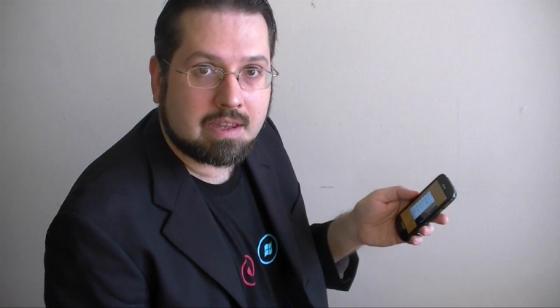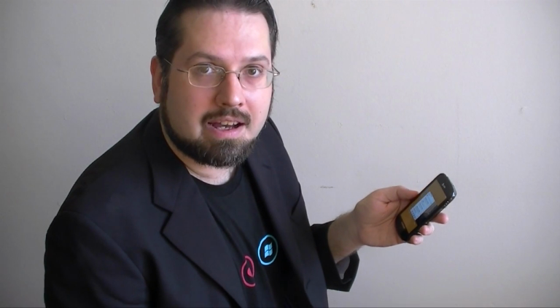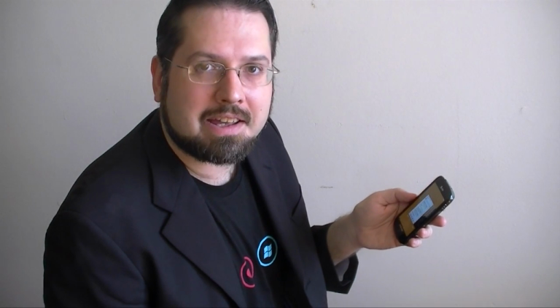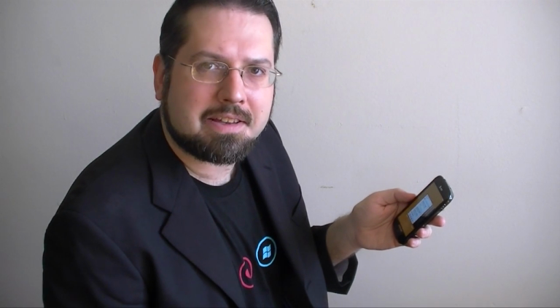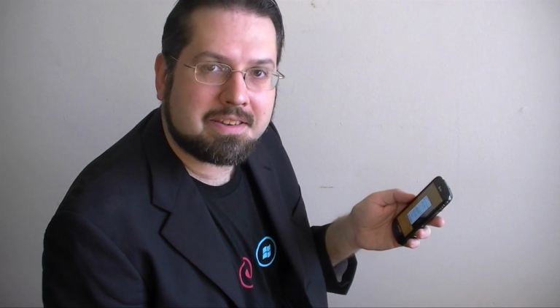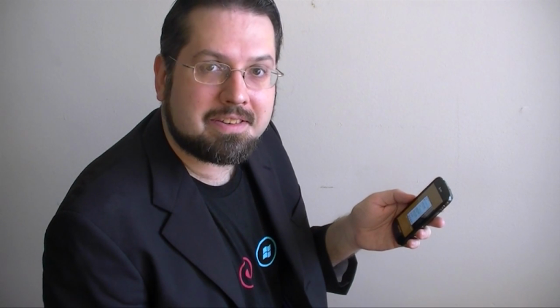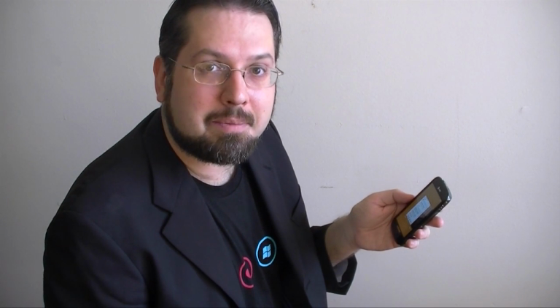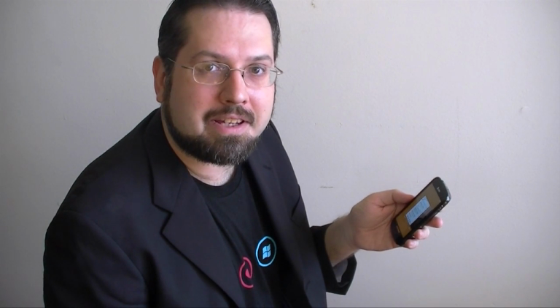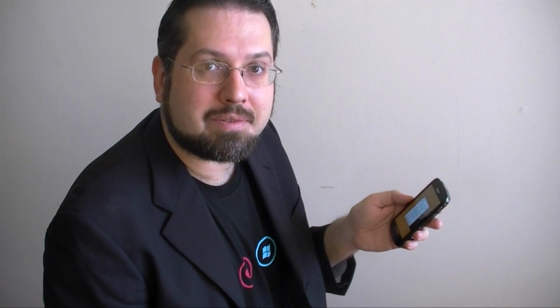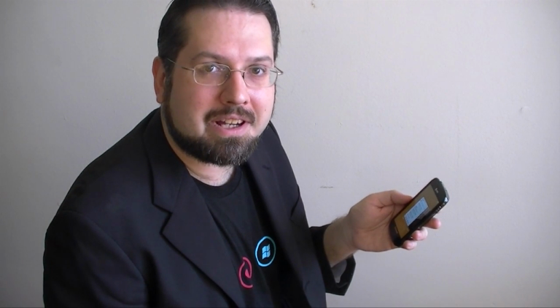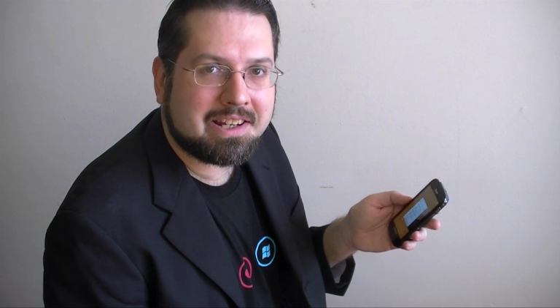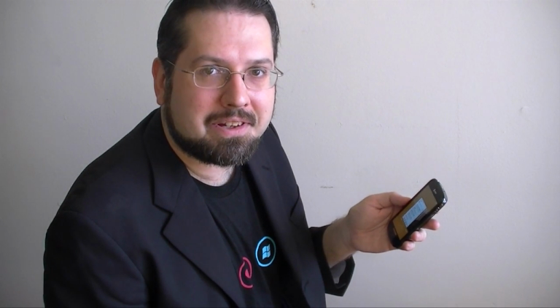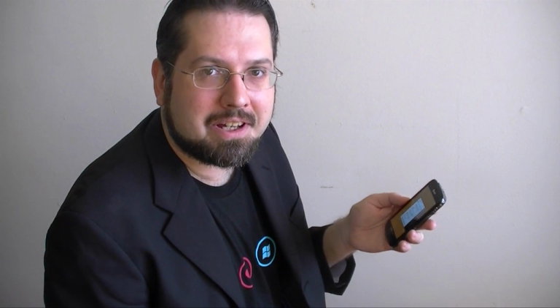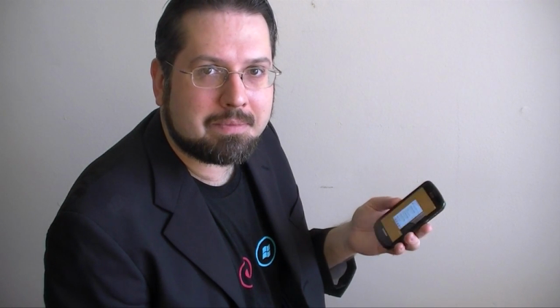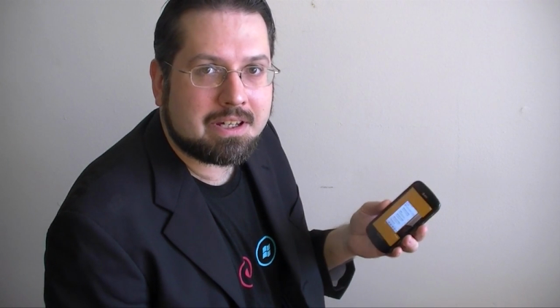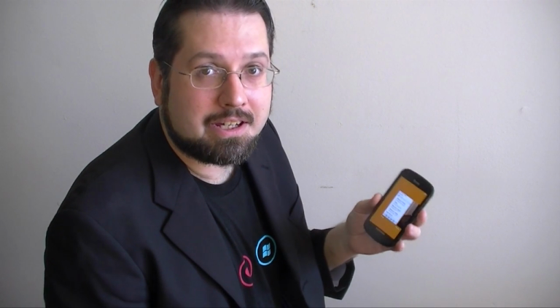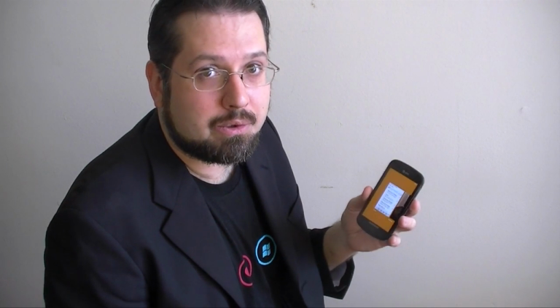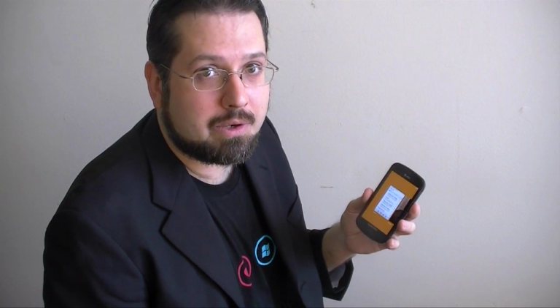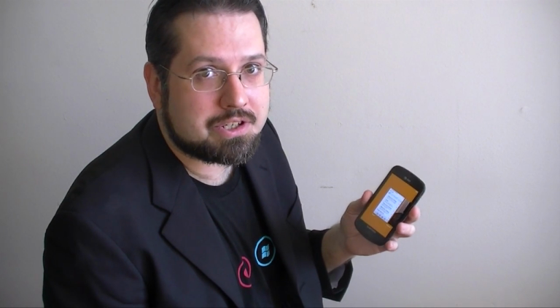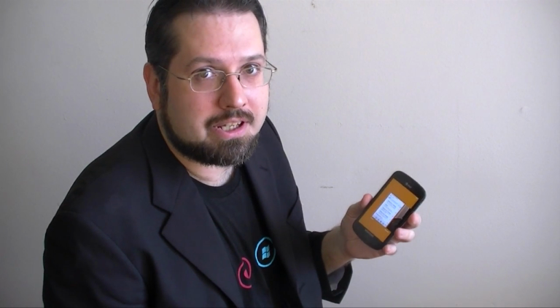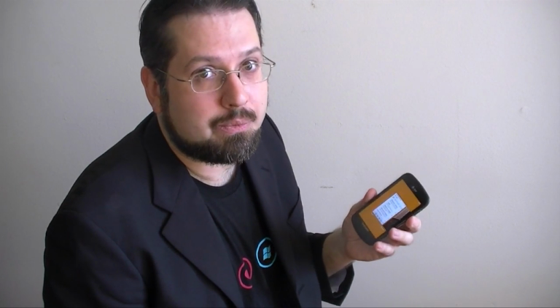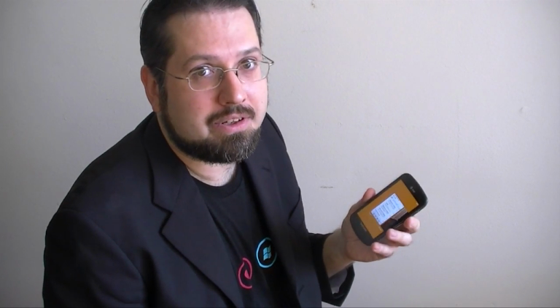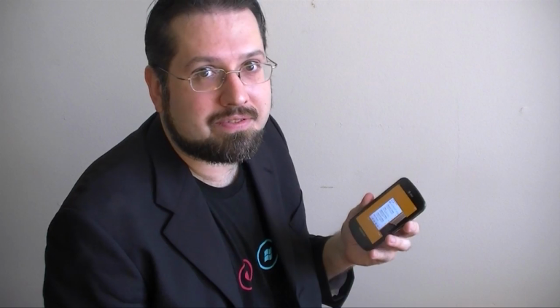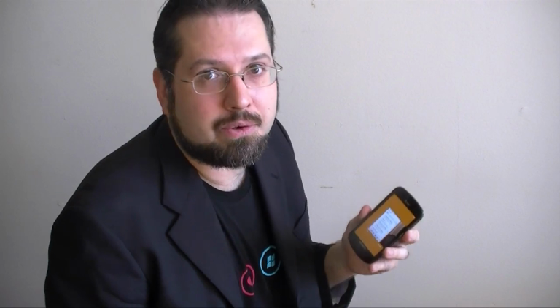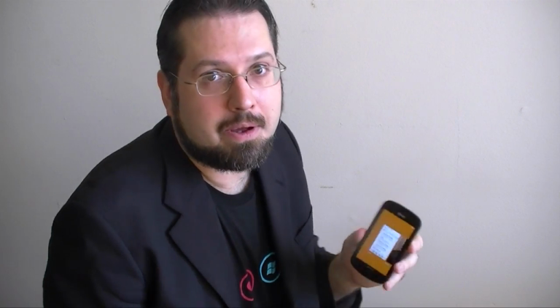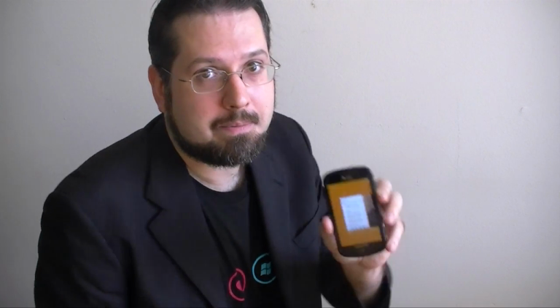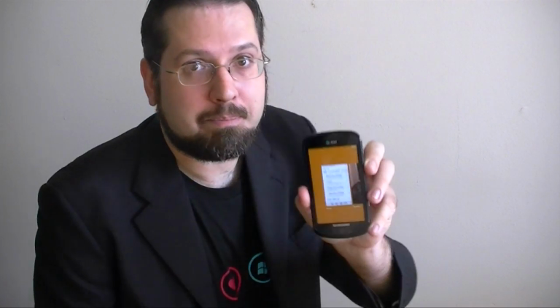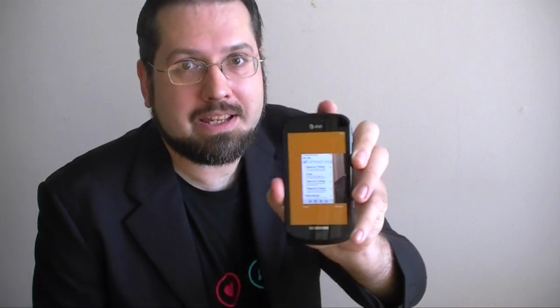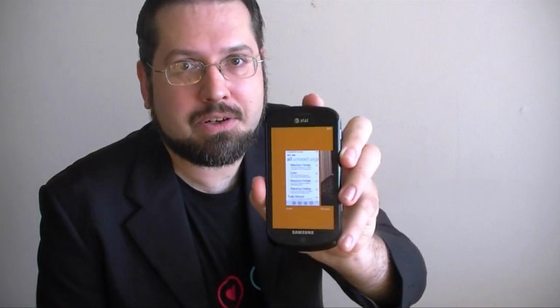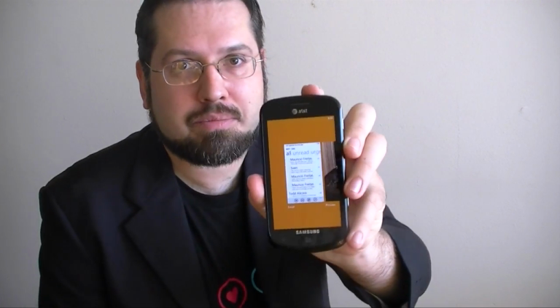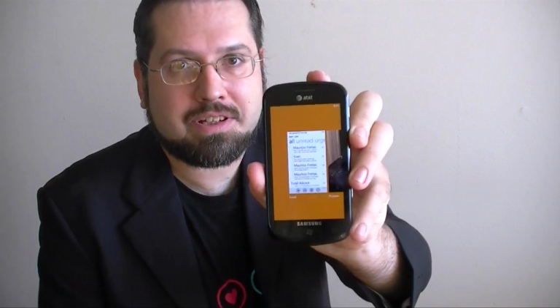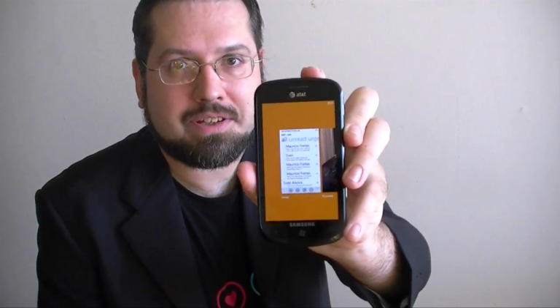Hi, this is Adam Lane from Pocketnow.com, and you're watching a Windows Phone Mango Preview.